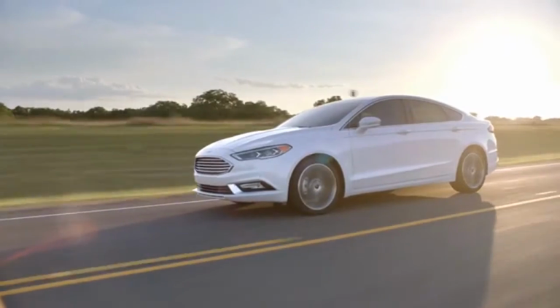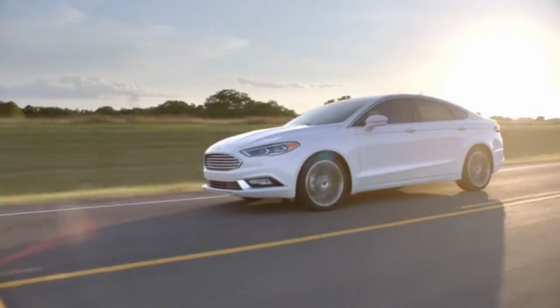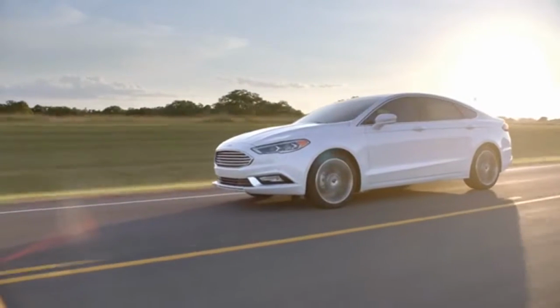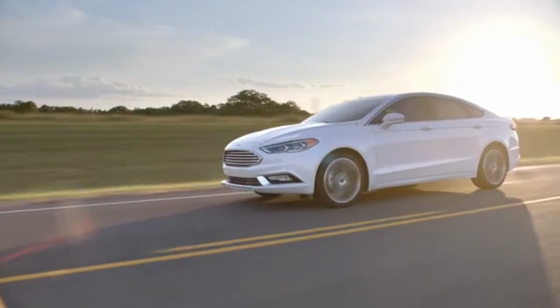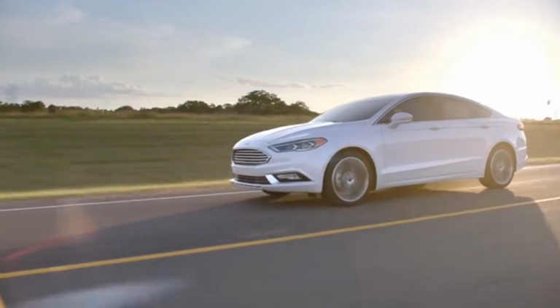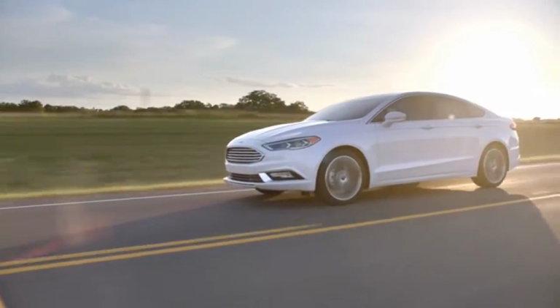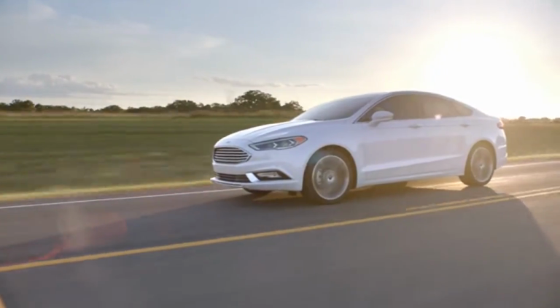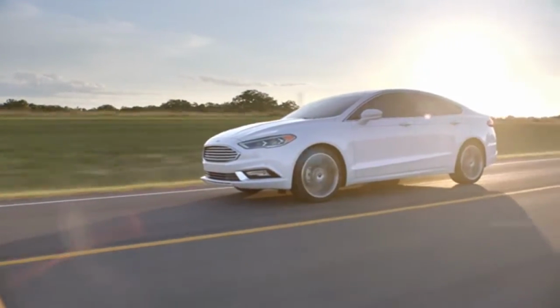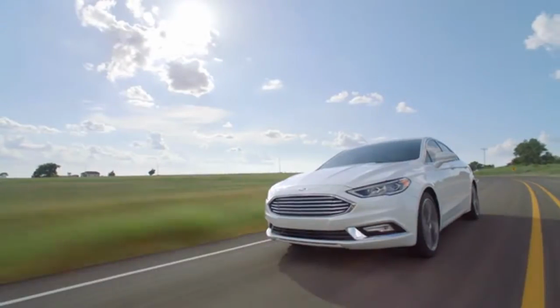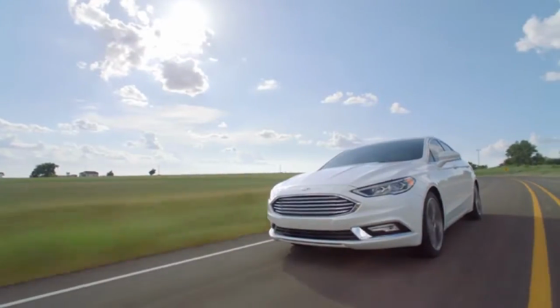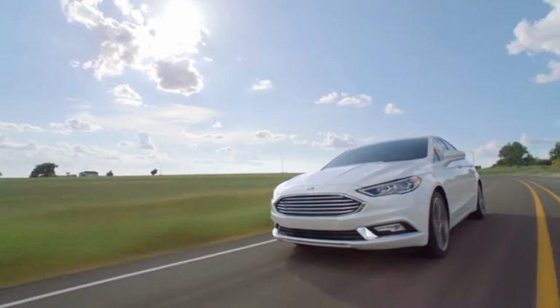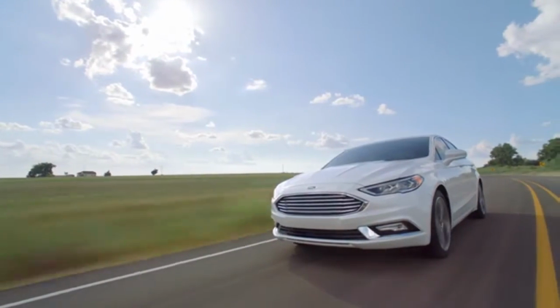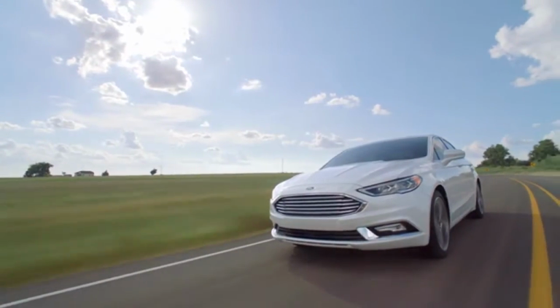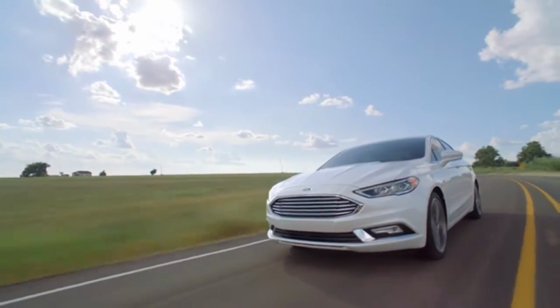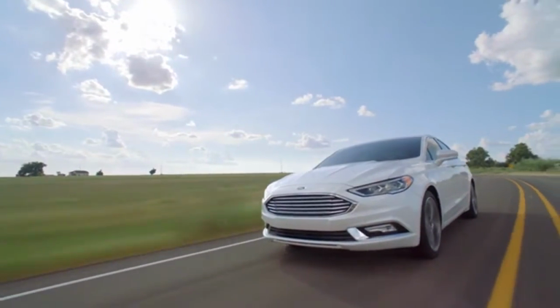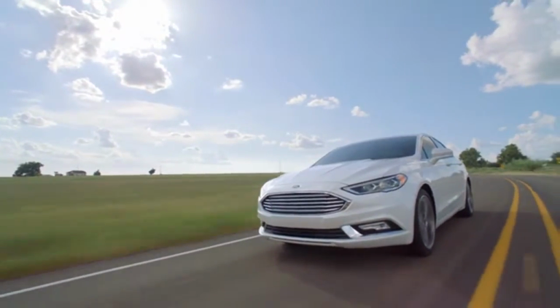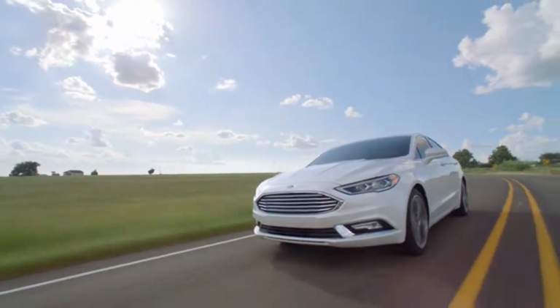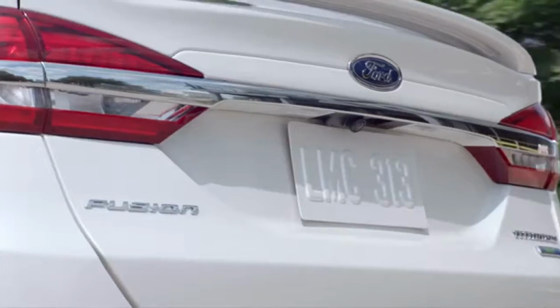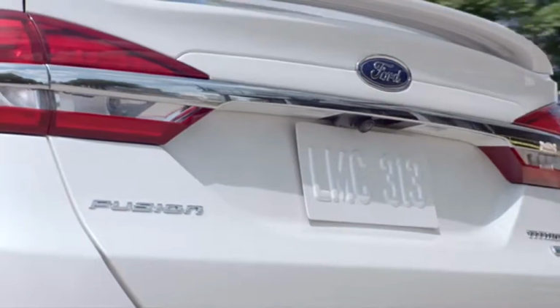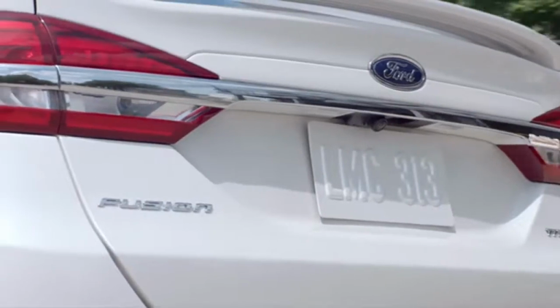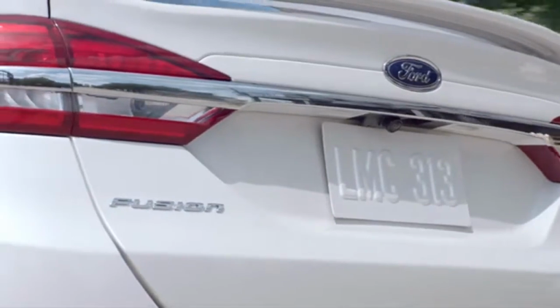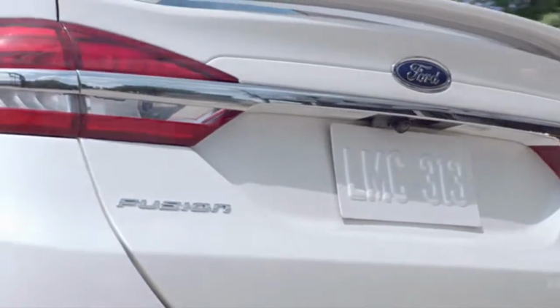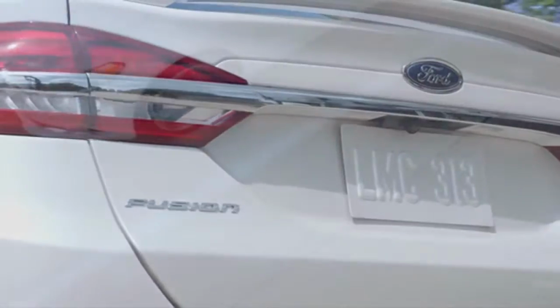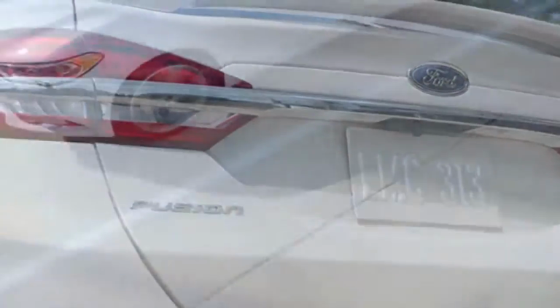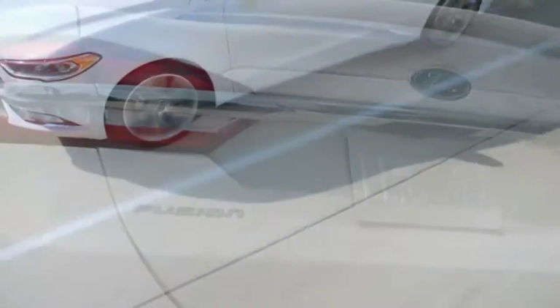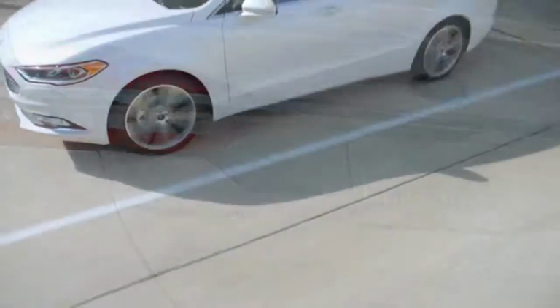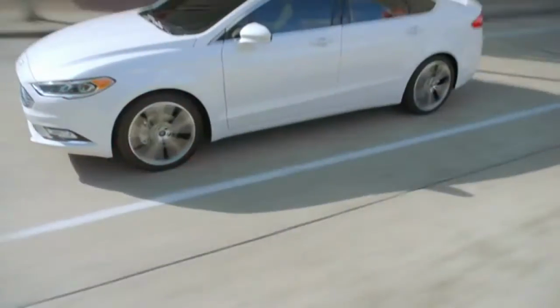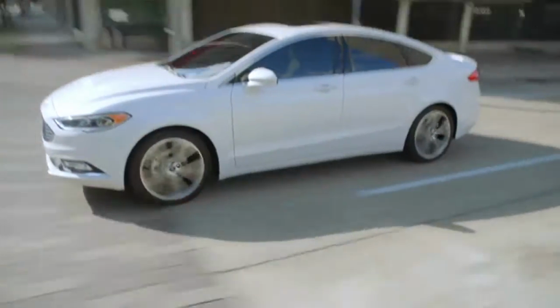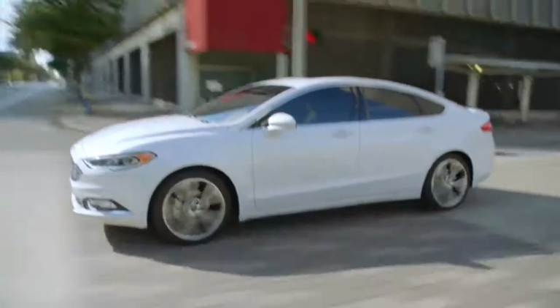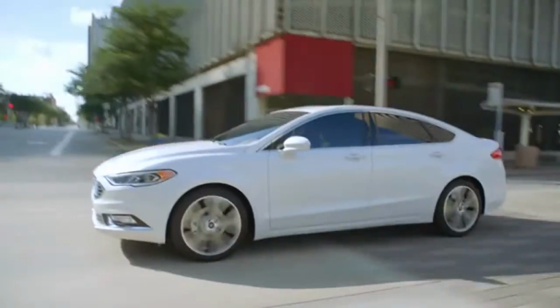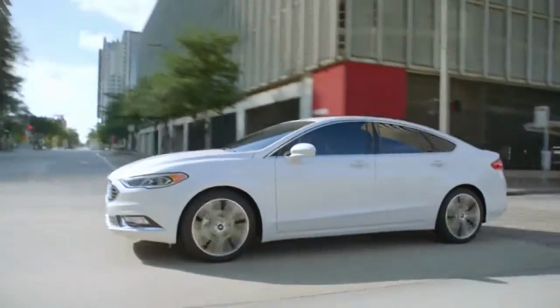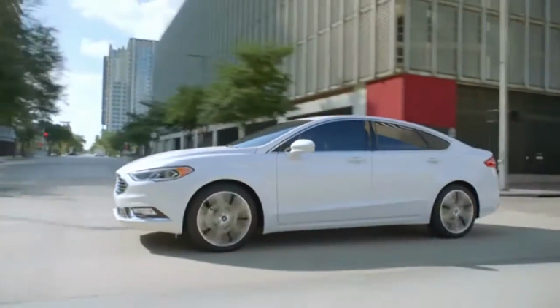And so much more. Striking looks coupled with innovative design and smart technology — Ford Fusion will turn heads.